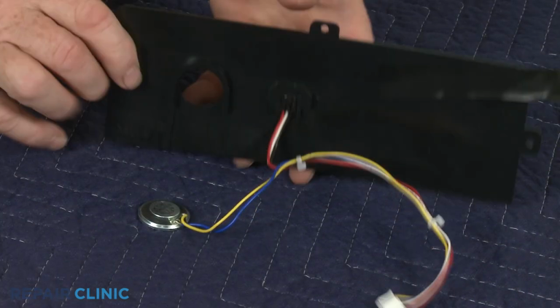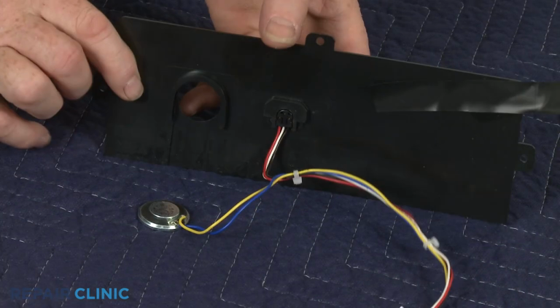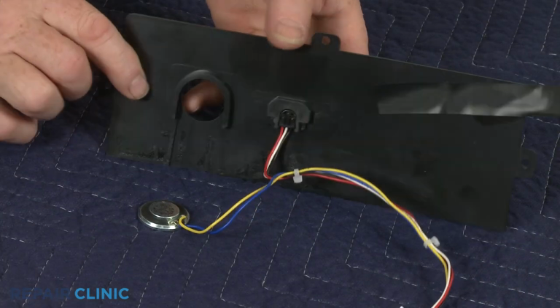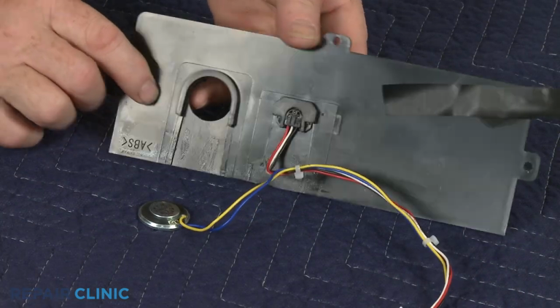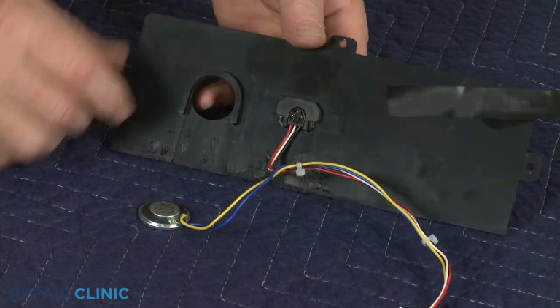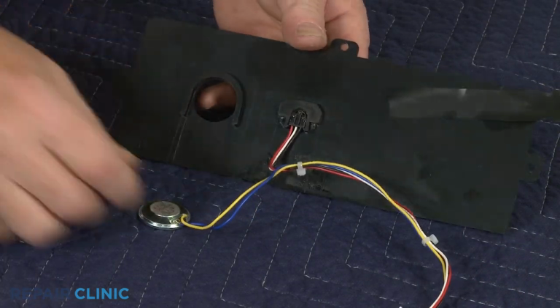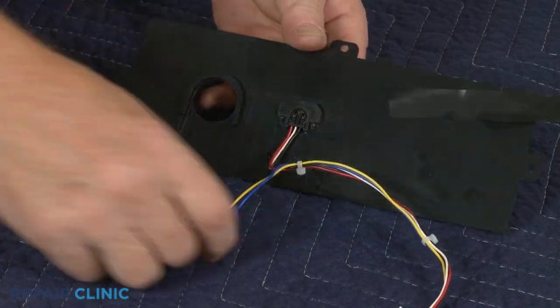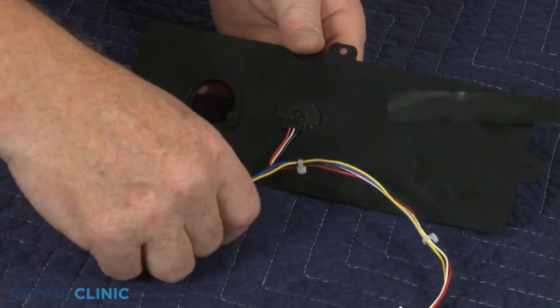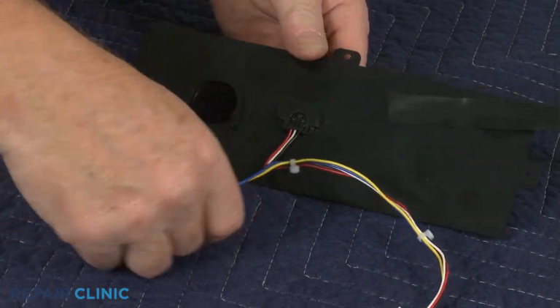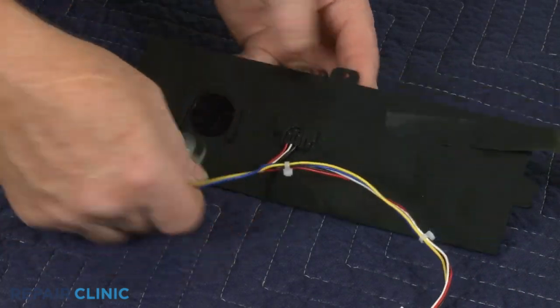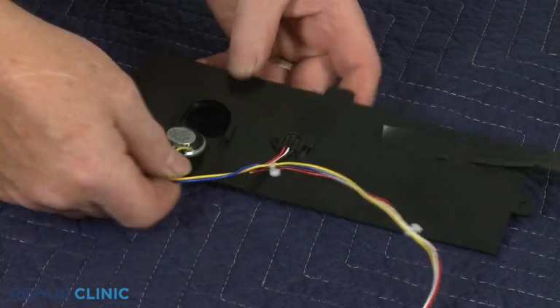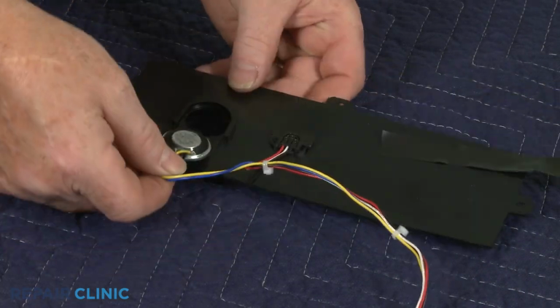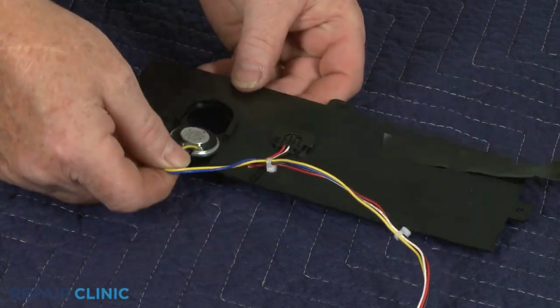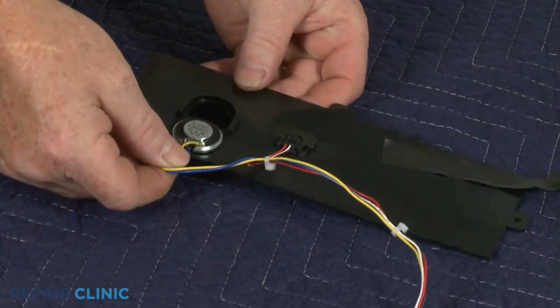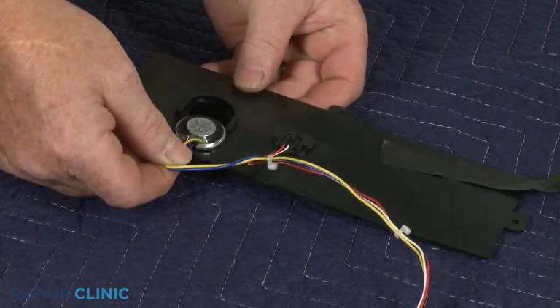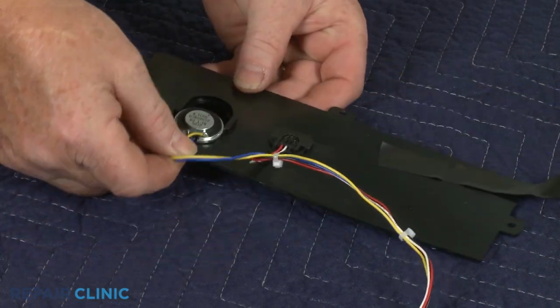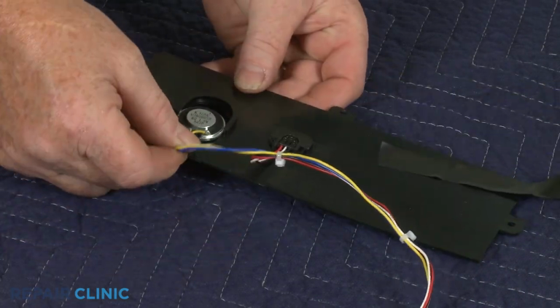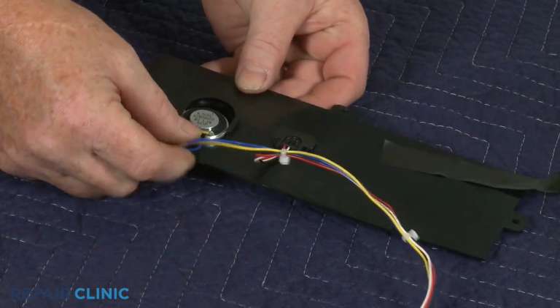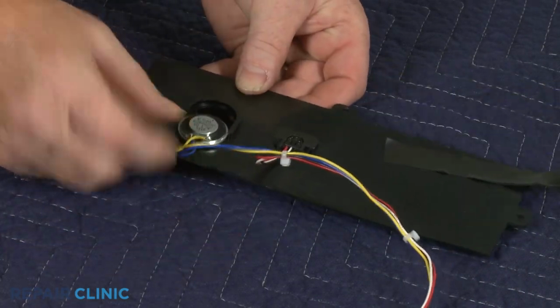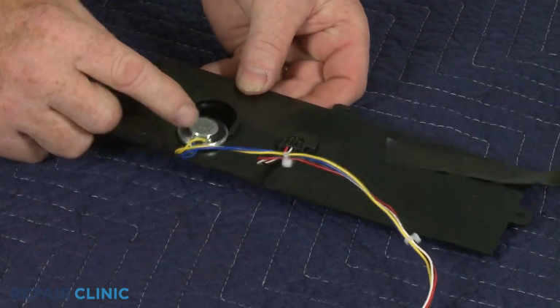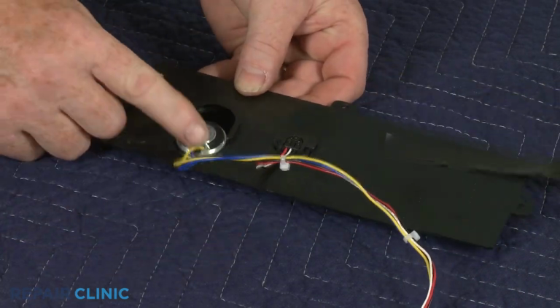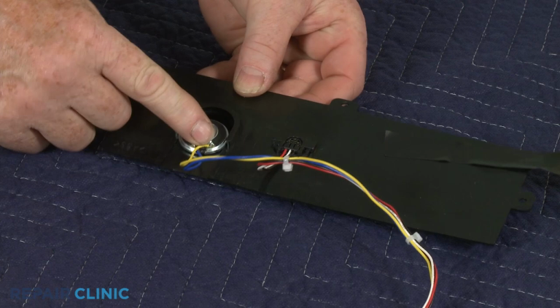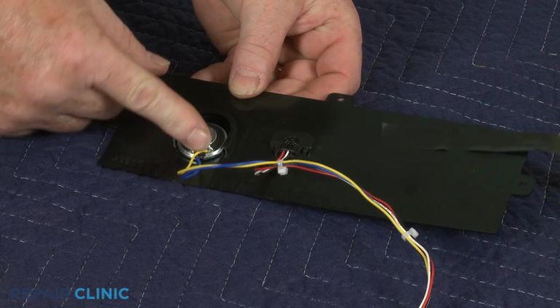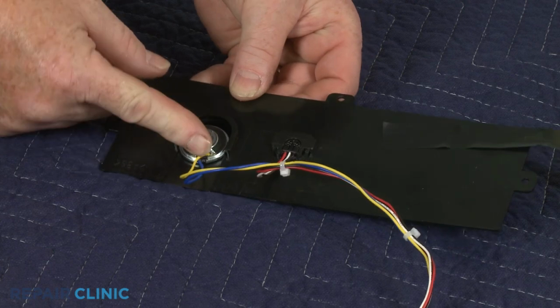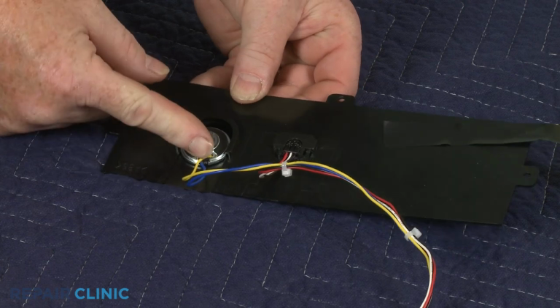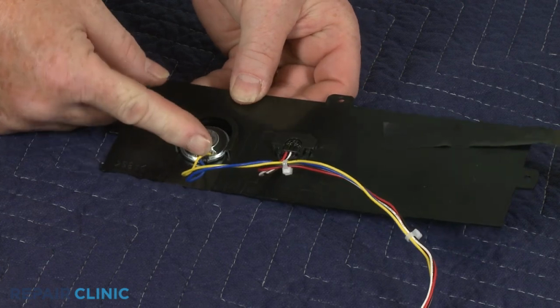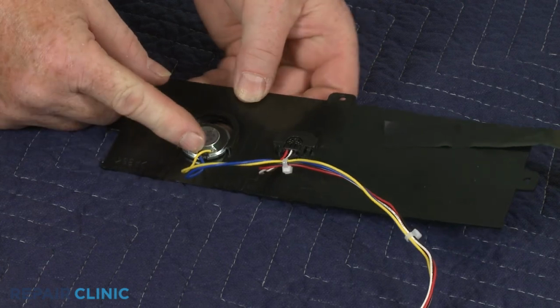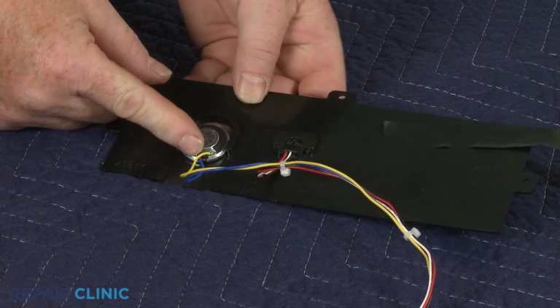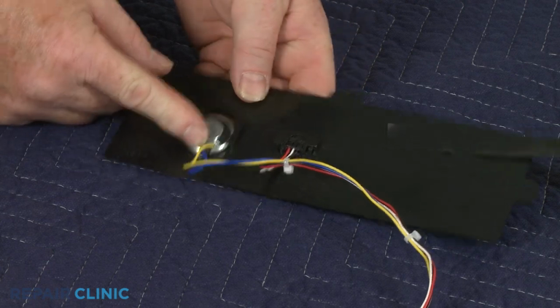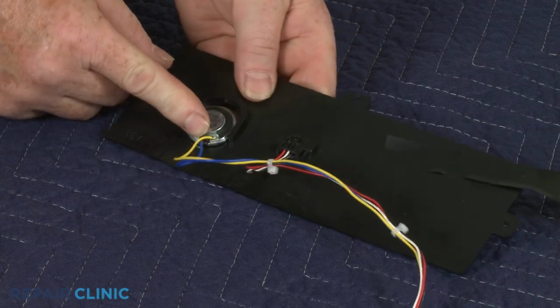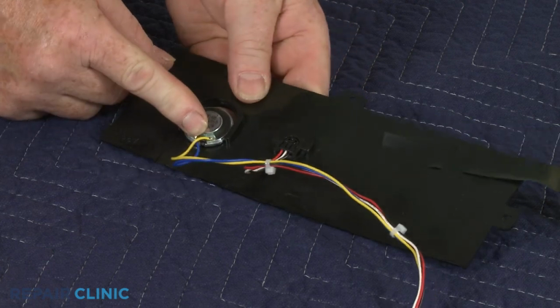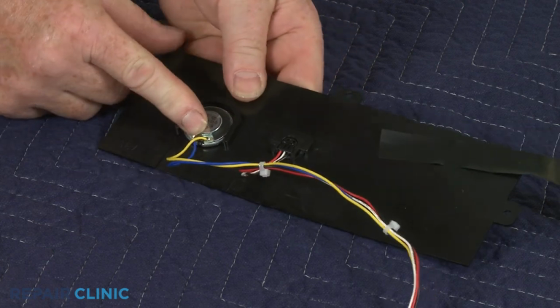Slide the new speaker into the cover and replace the tape to secure the wires.